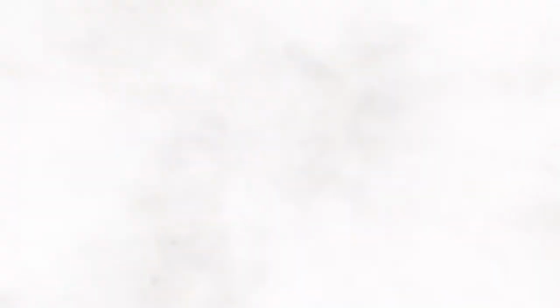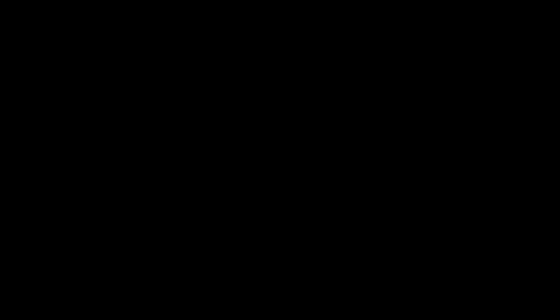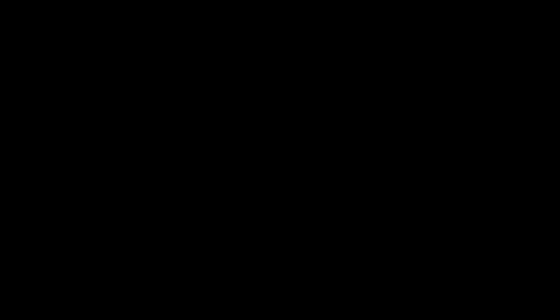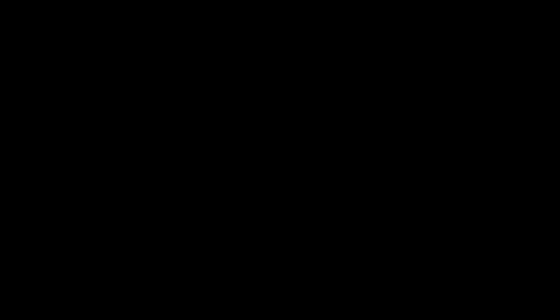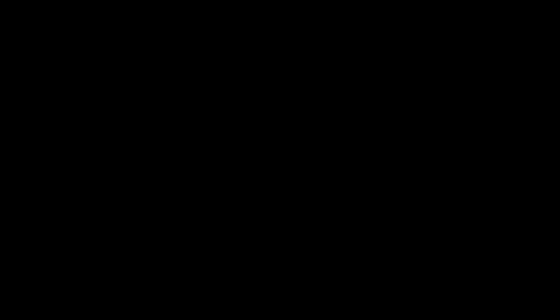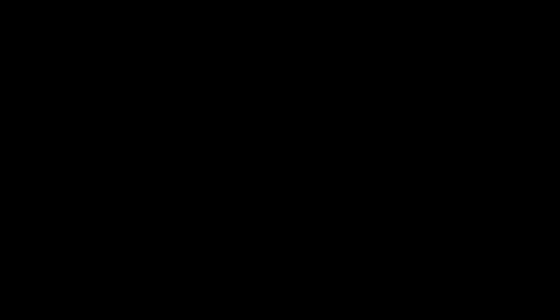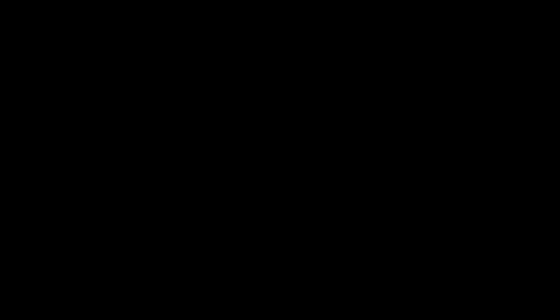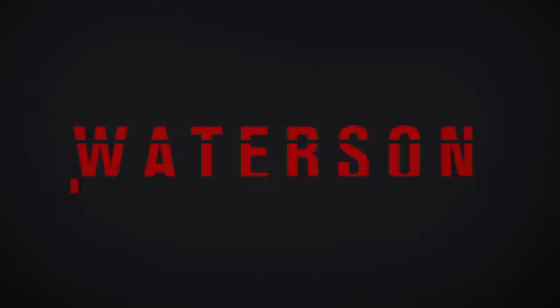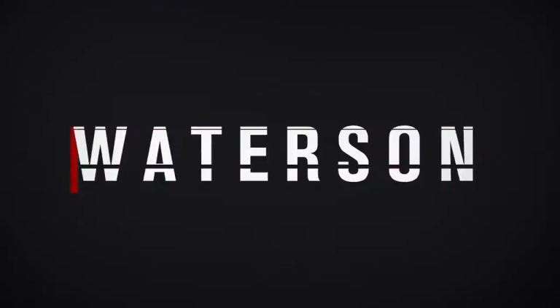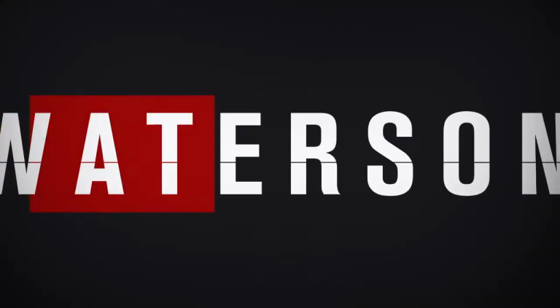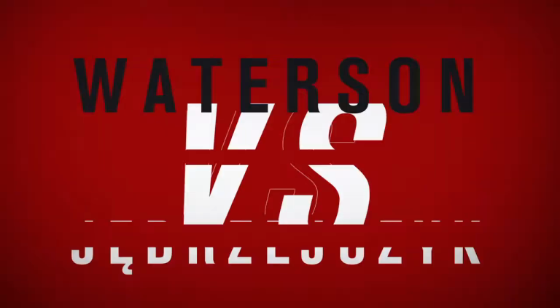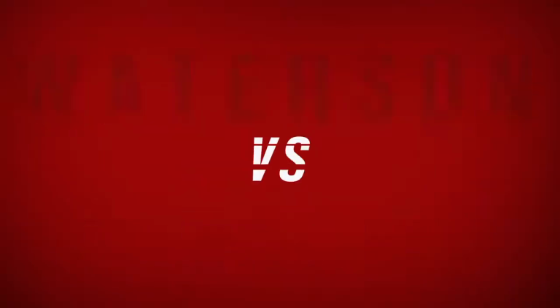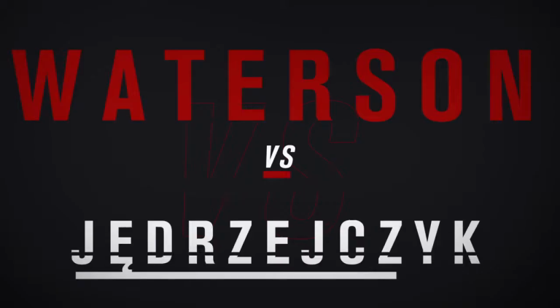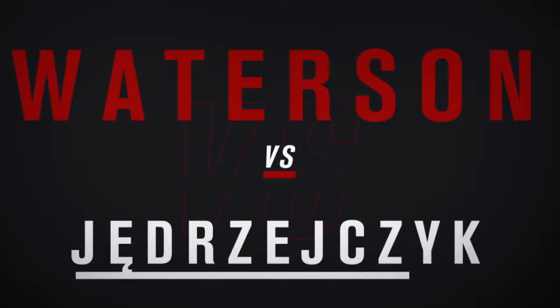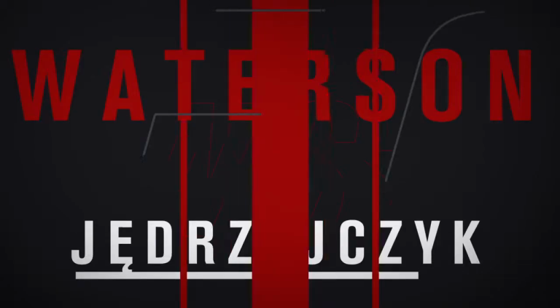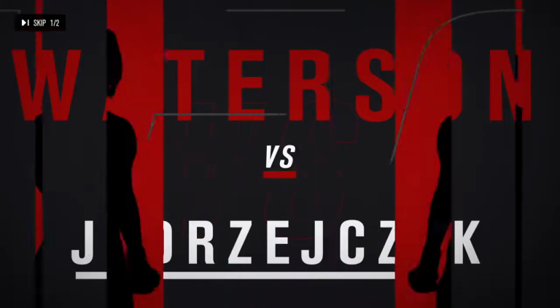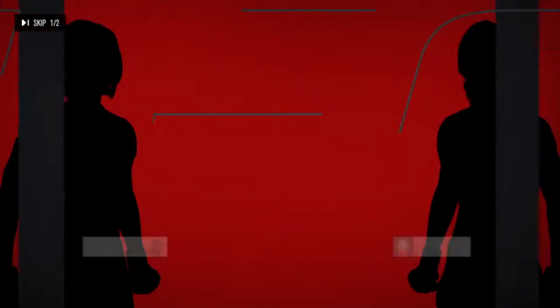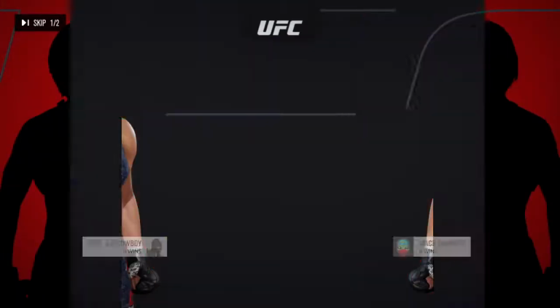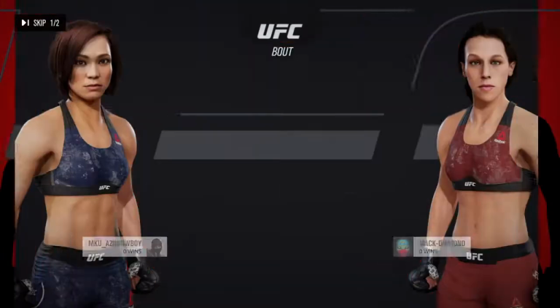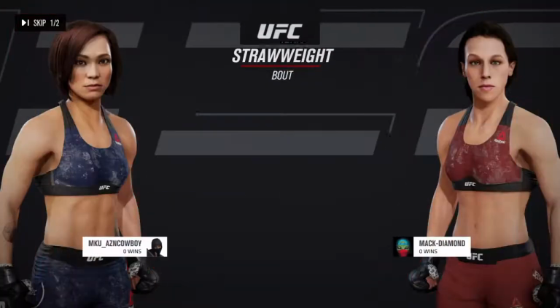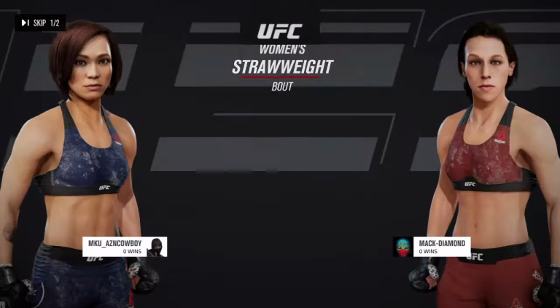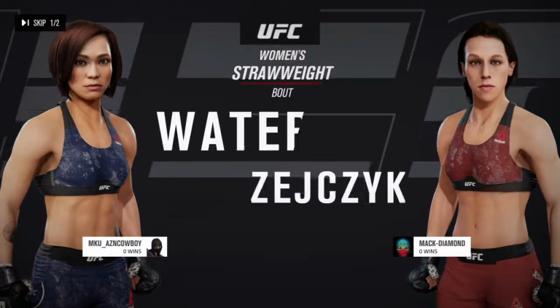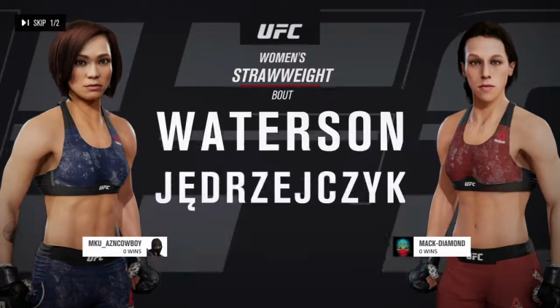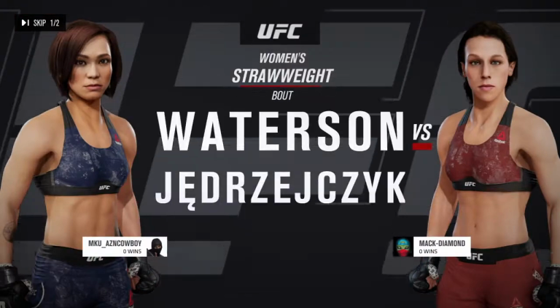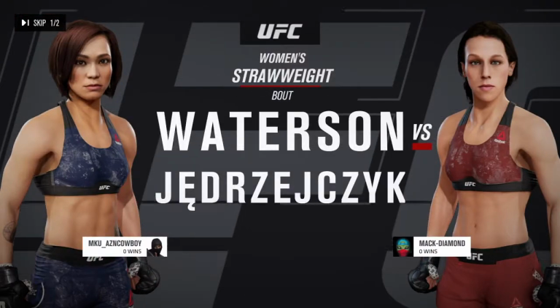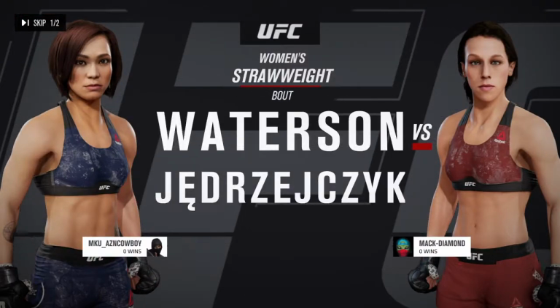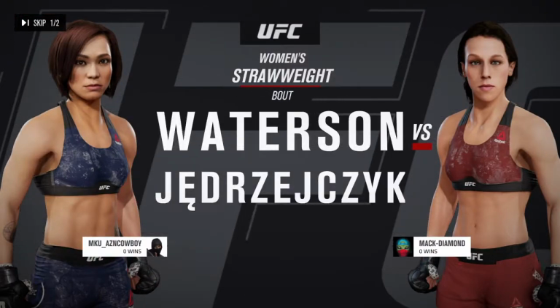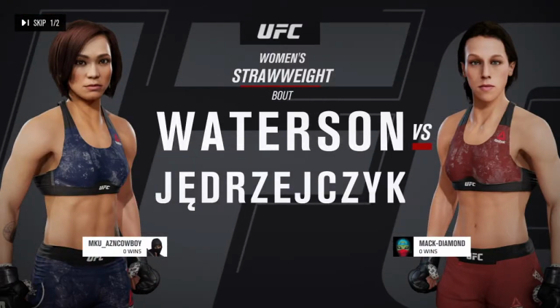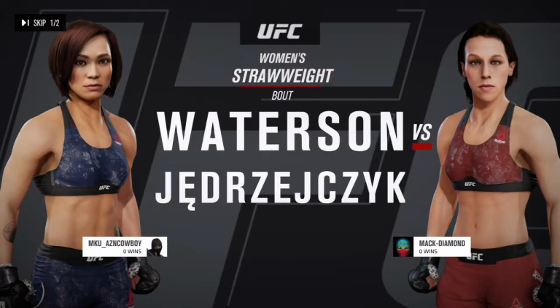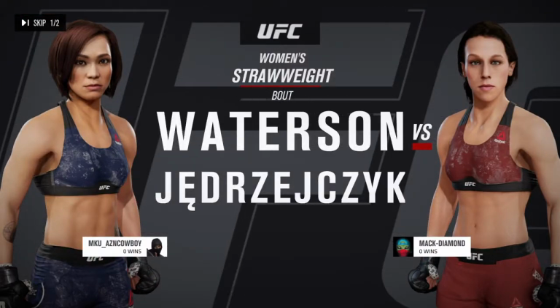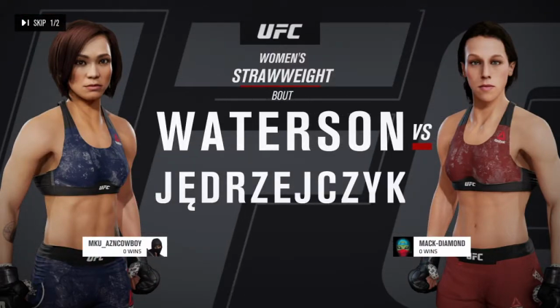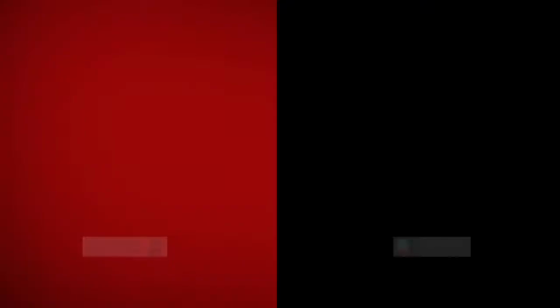It is a women's strawweight matchup between Michelle Waterson and her opponent.